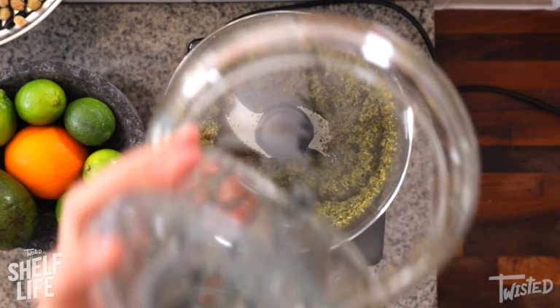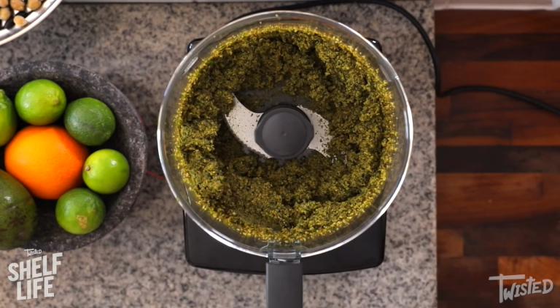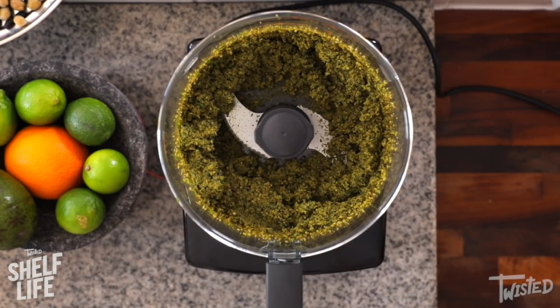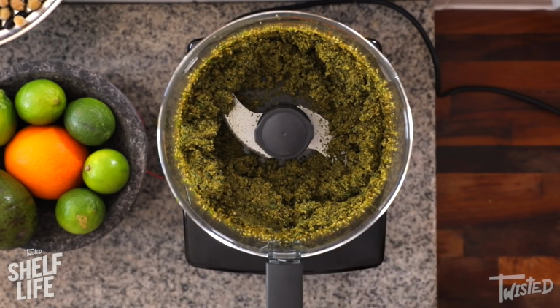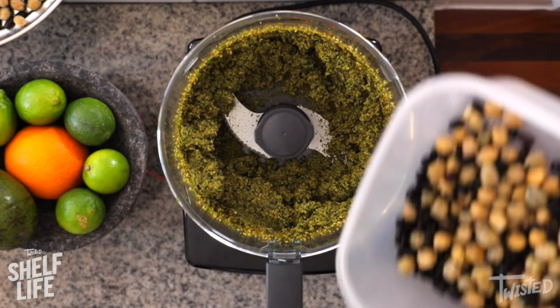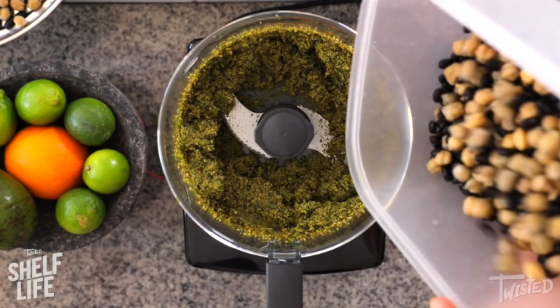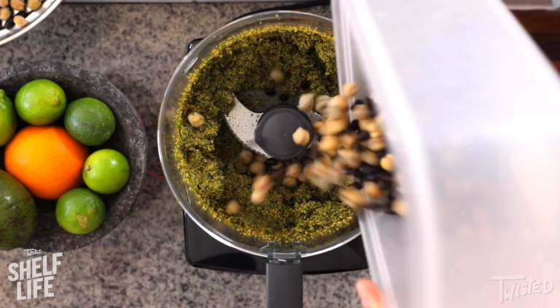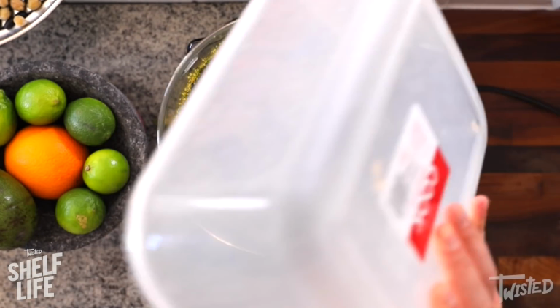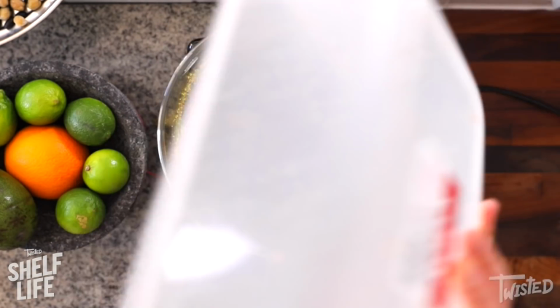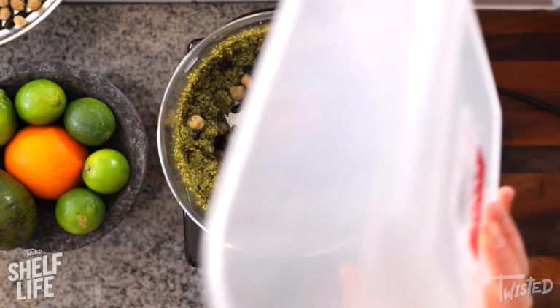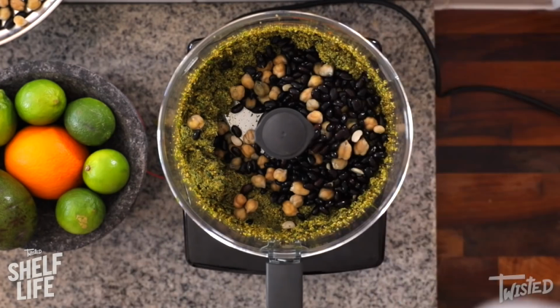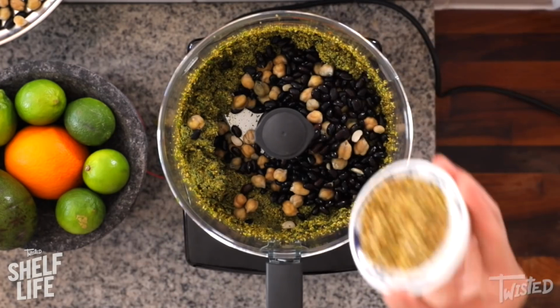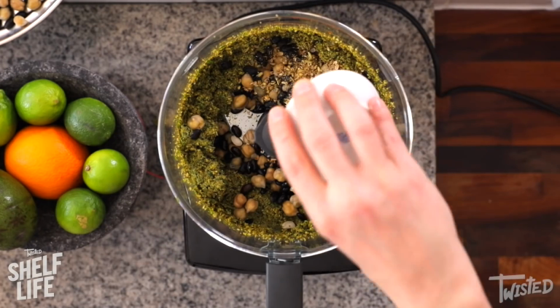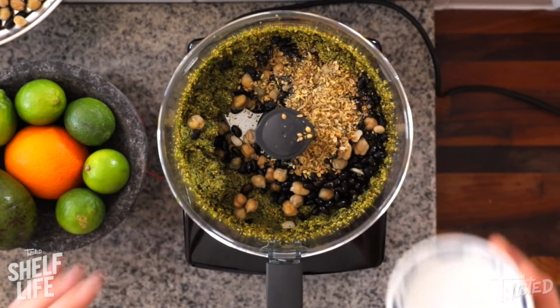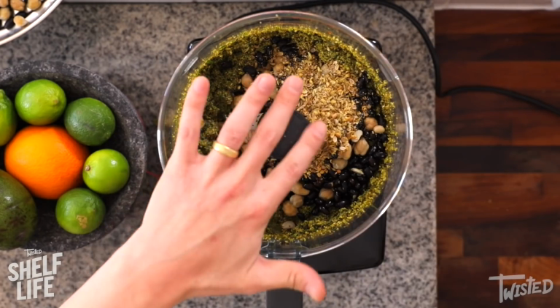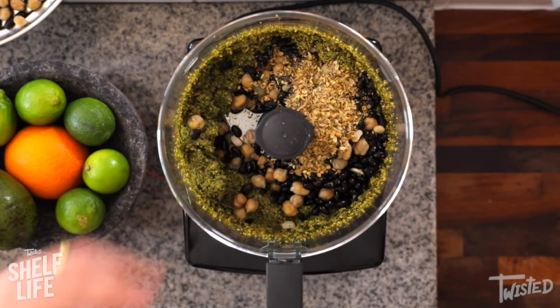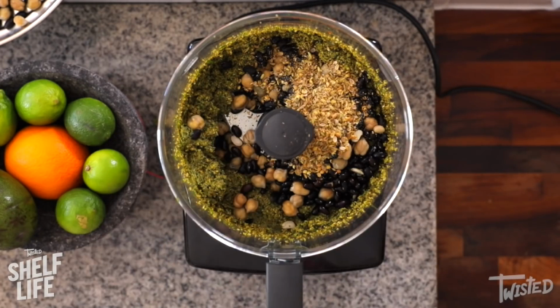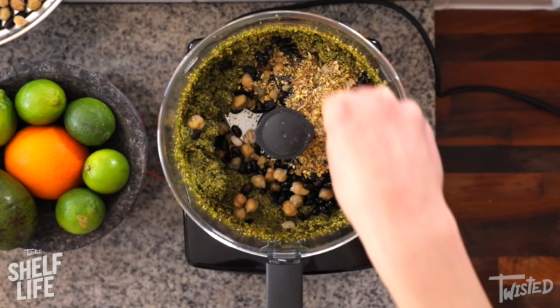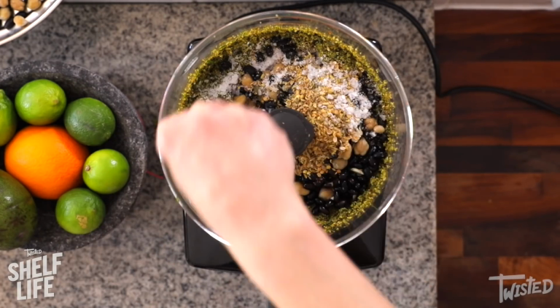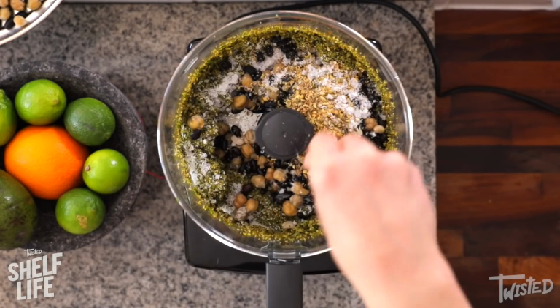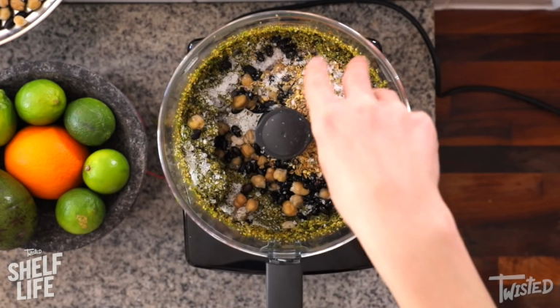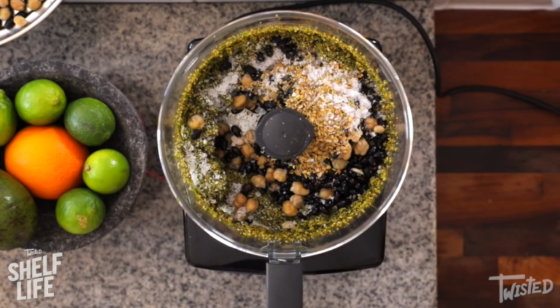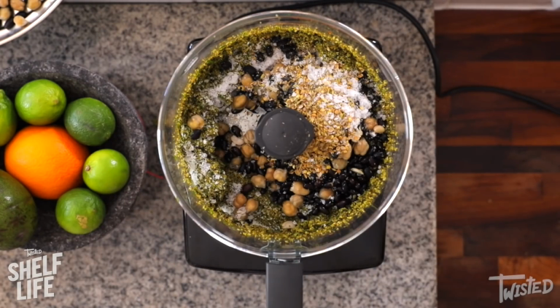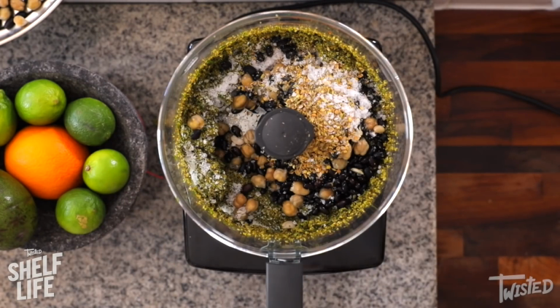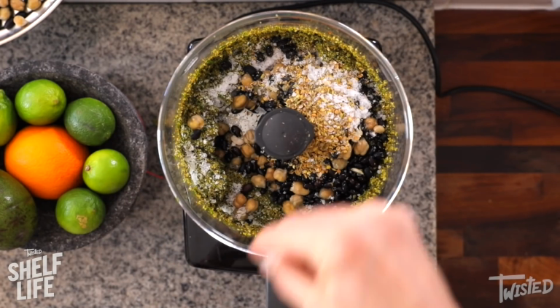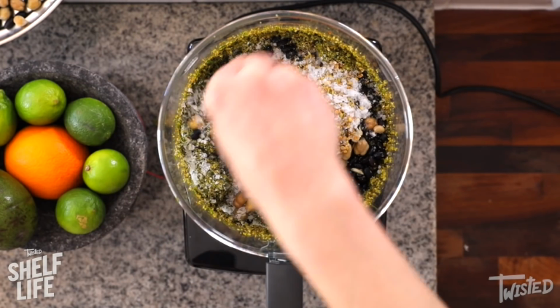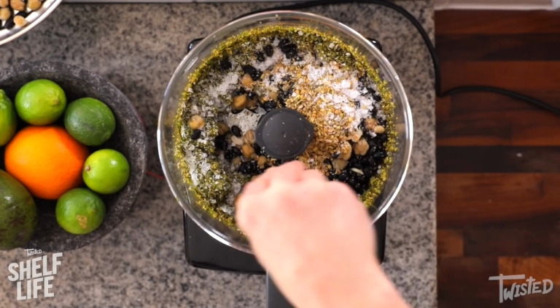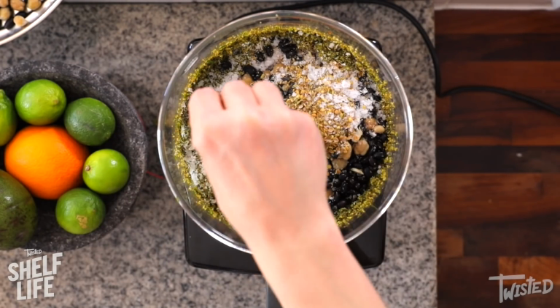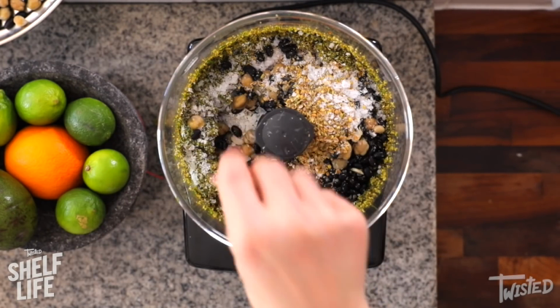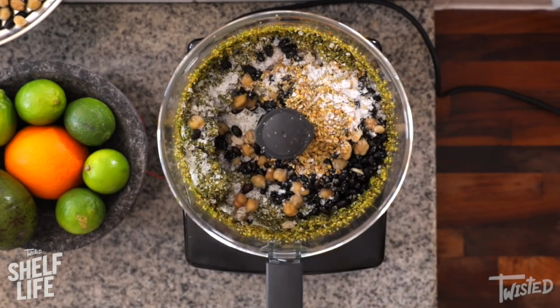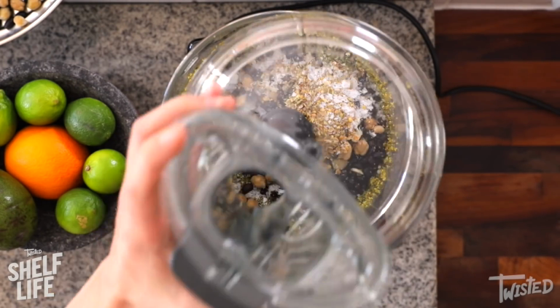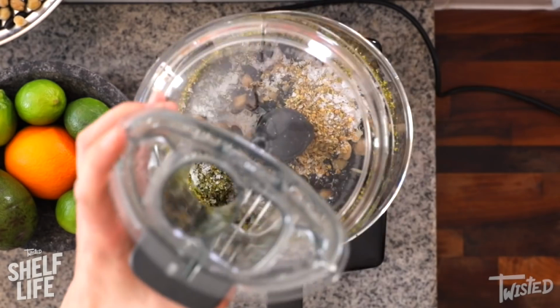Now I'm going to go in with the rest of my beans and chickpeas, some fennel seed and coriander seed which I've toasted. A good amount of salt so they taste delicioso.